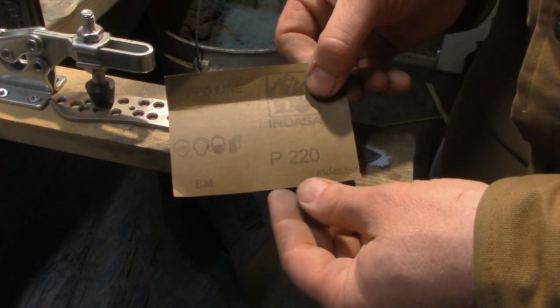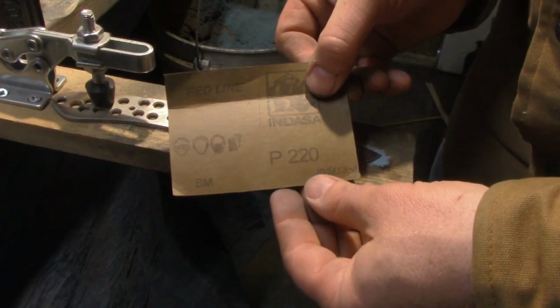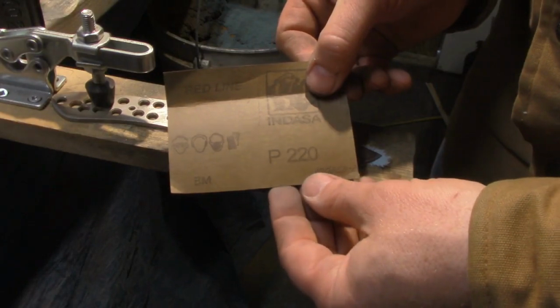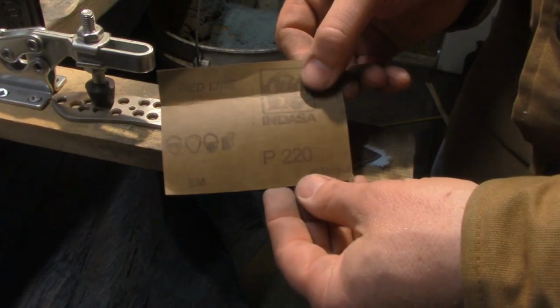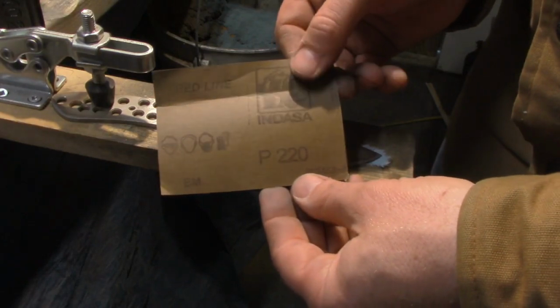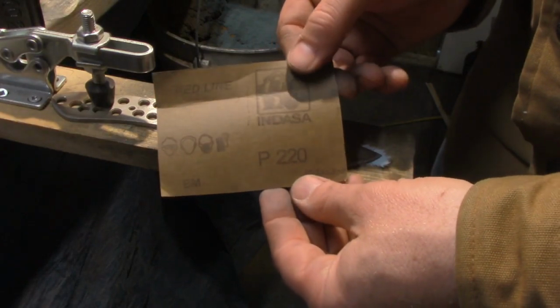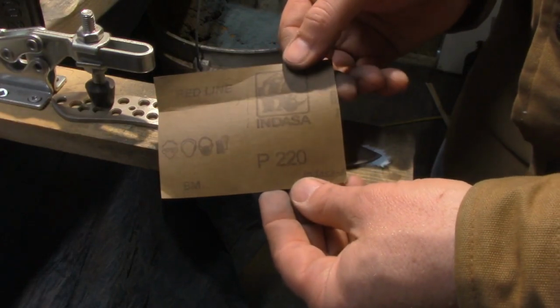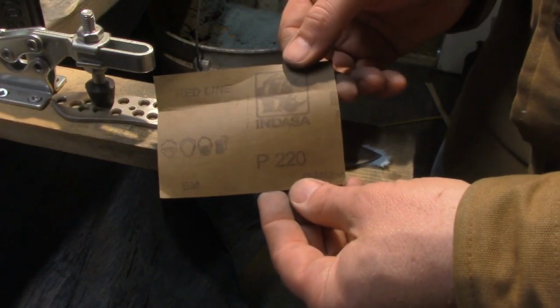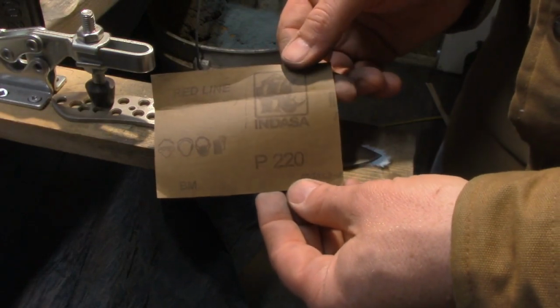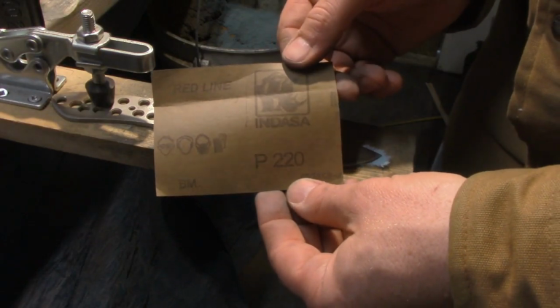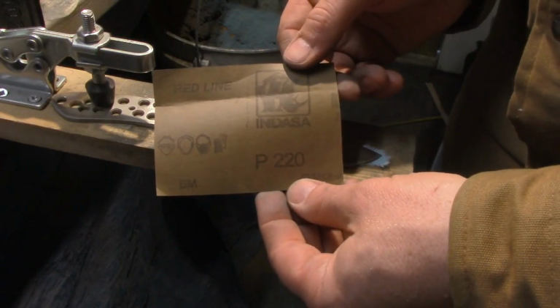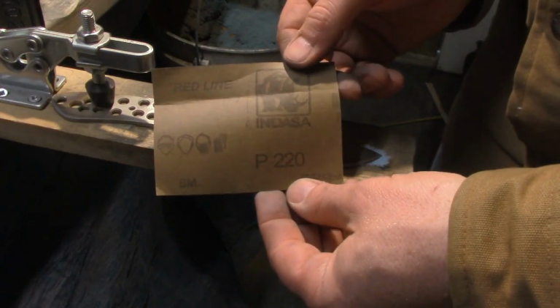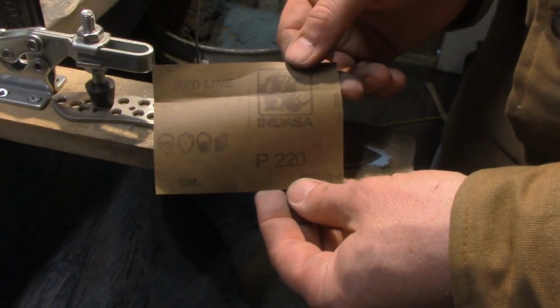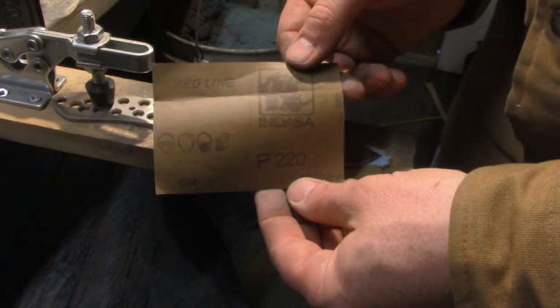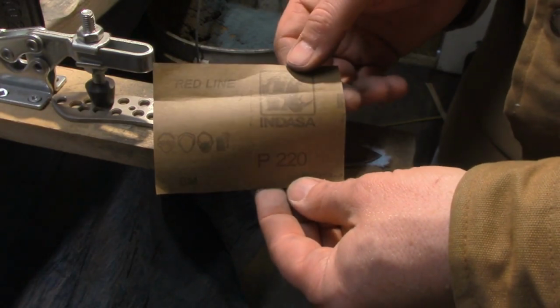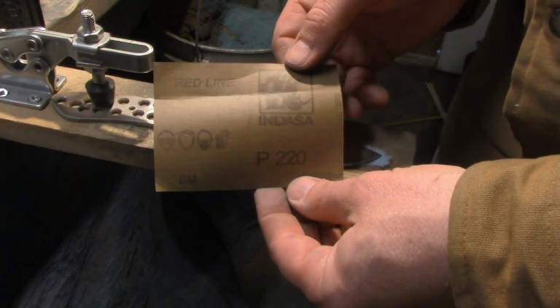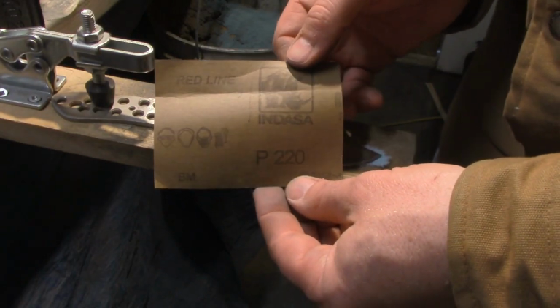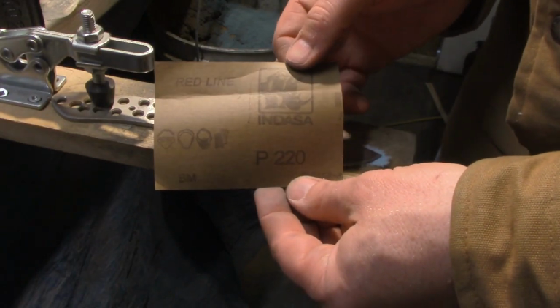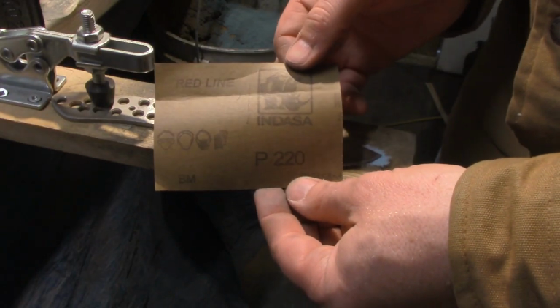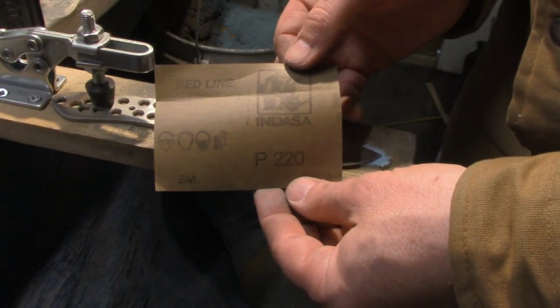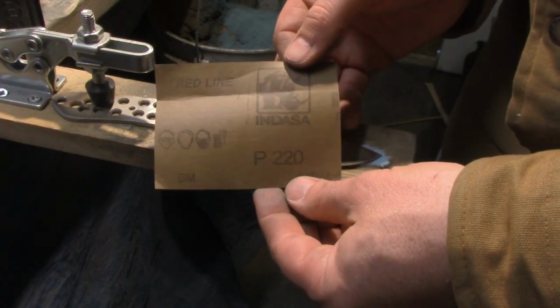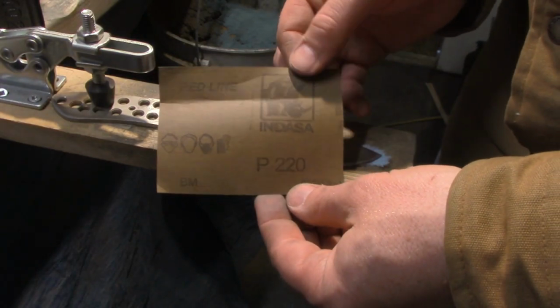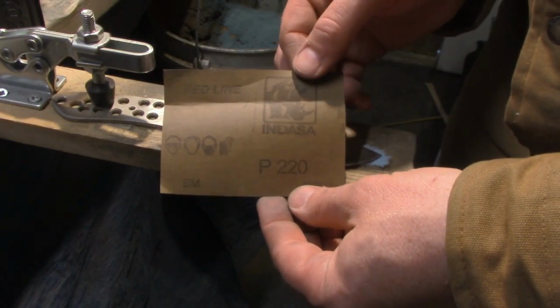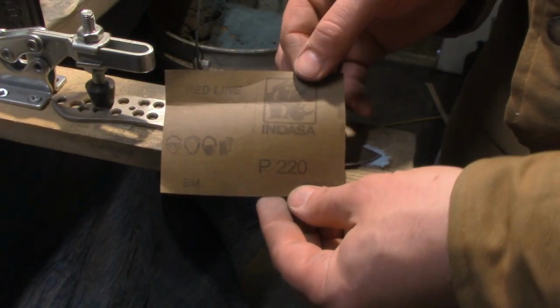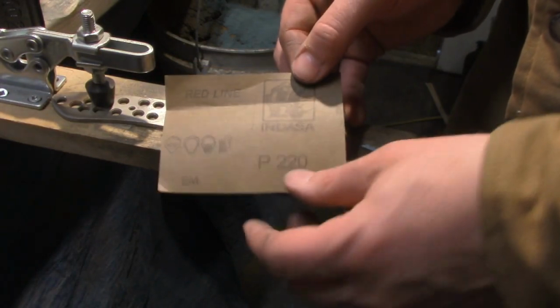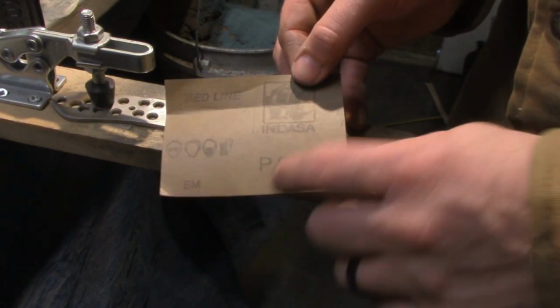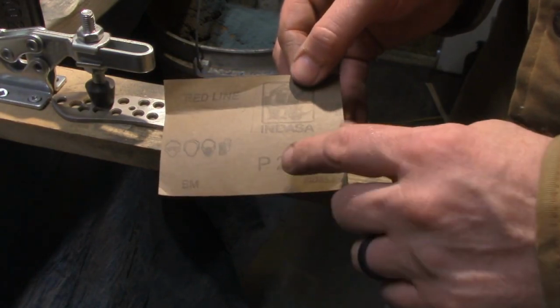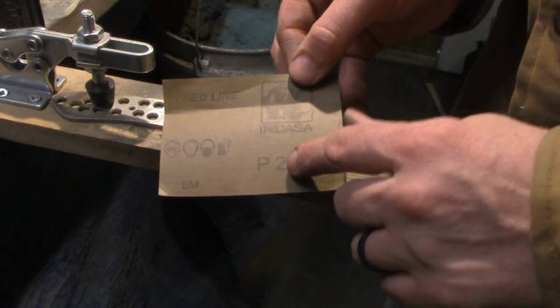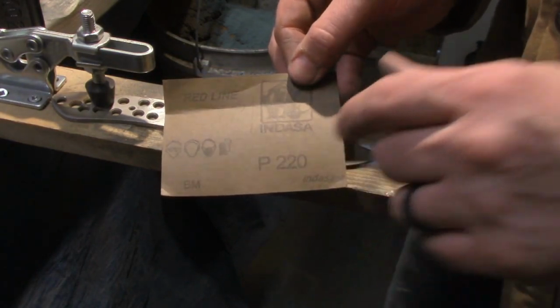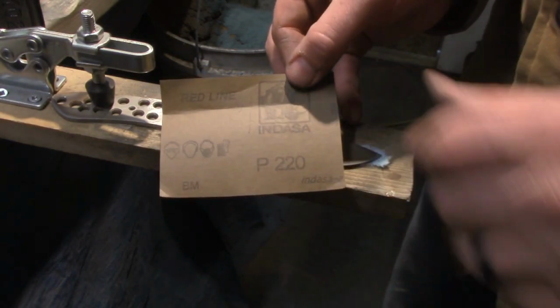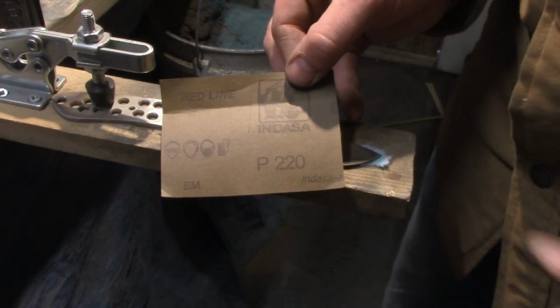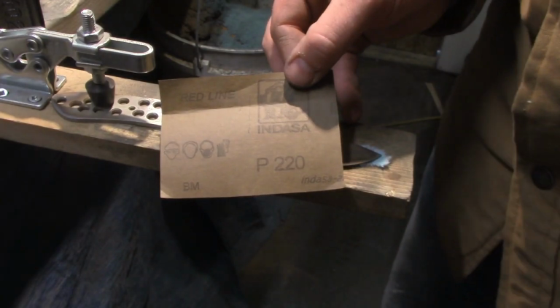Okay, now we're going to 220. Starting with 120, now moving to 220.